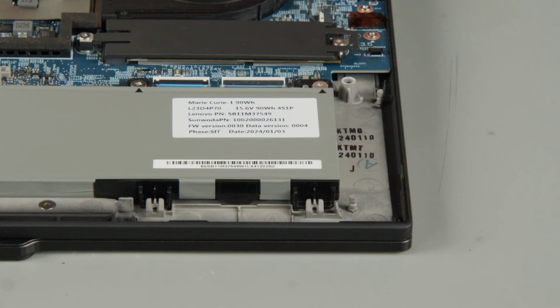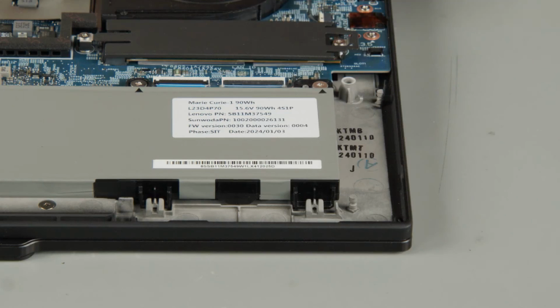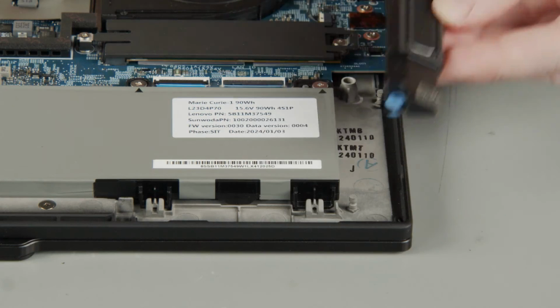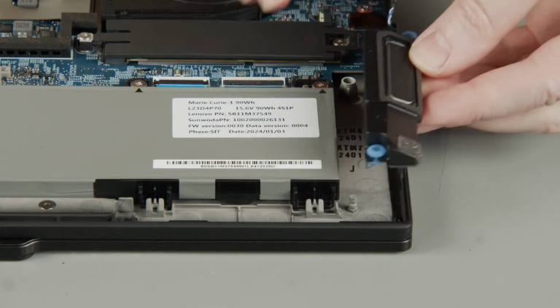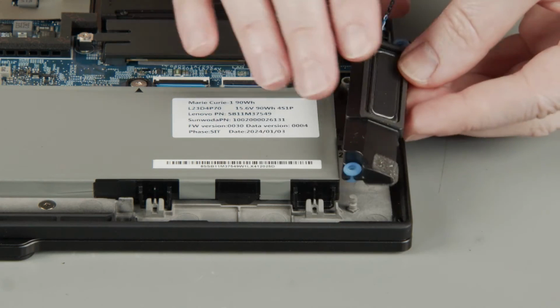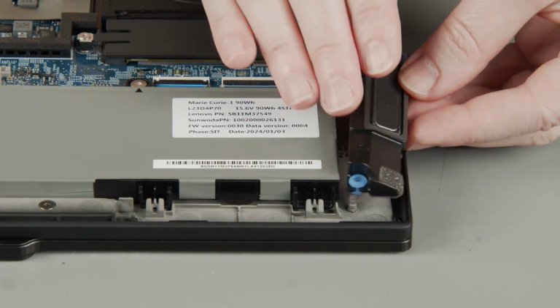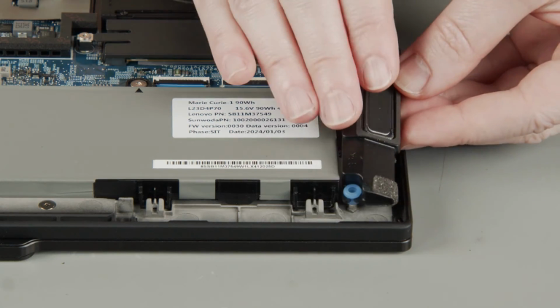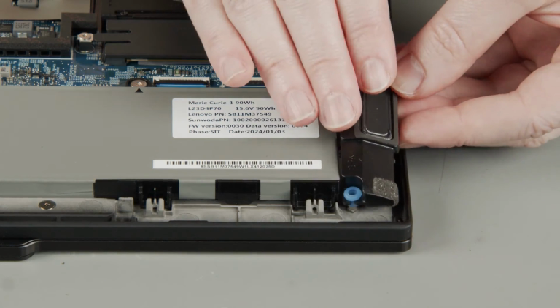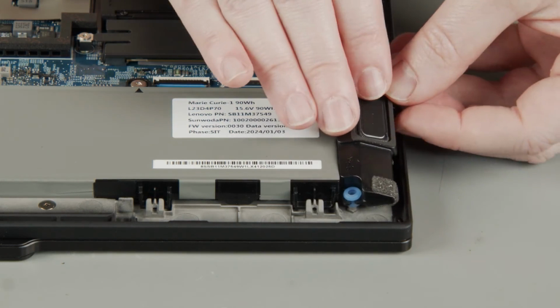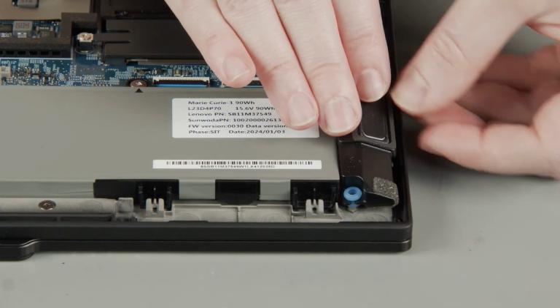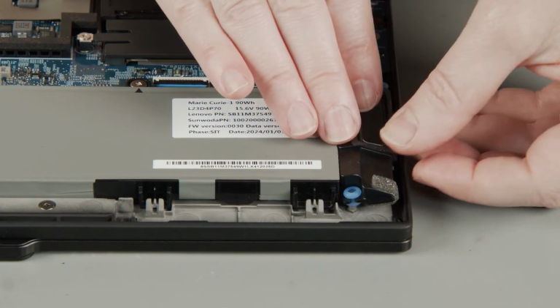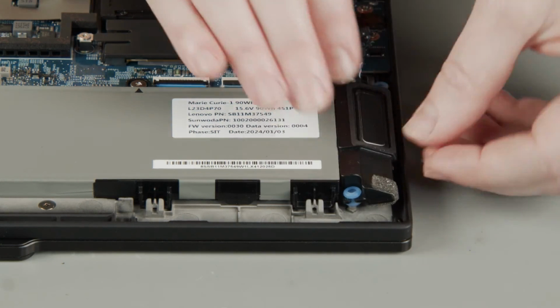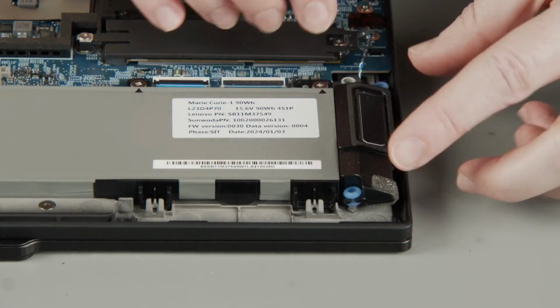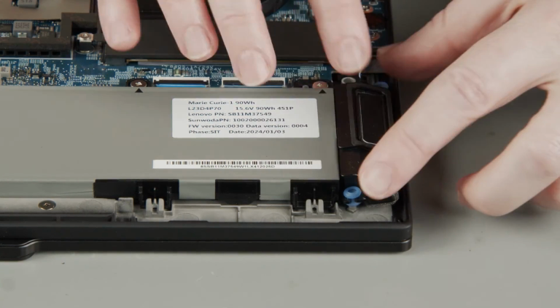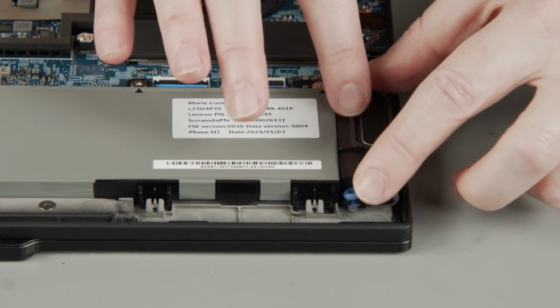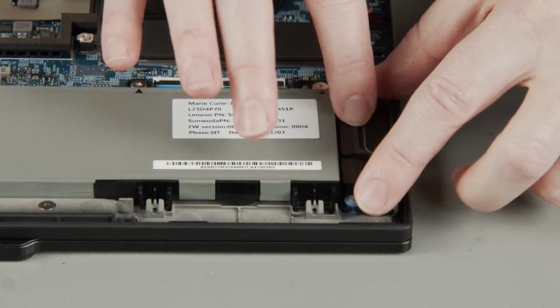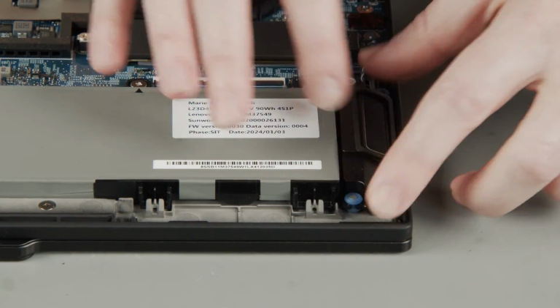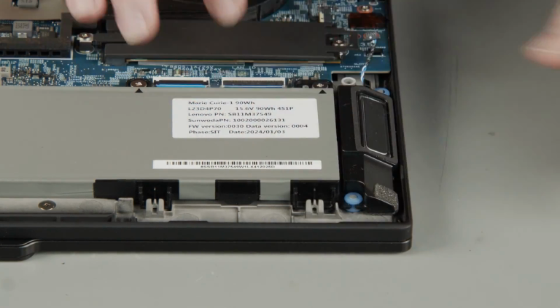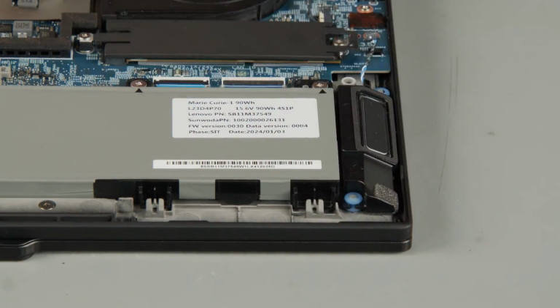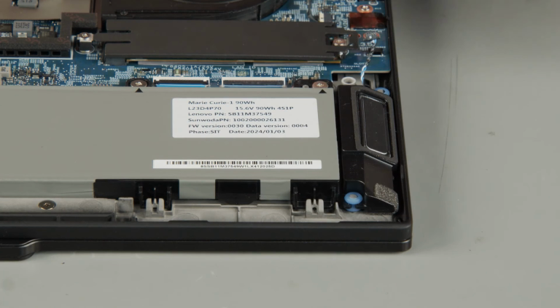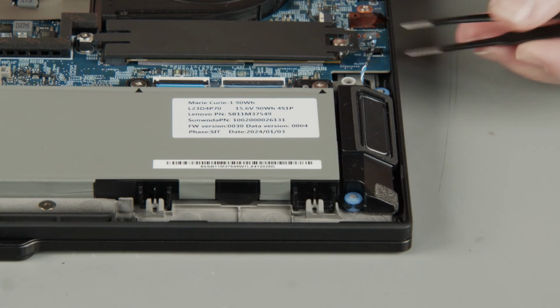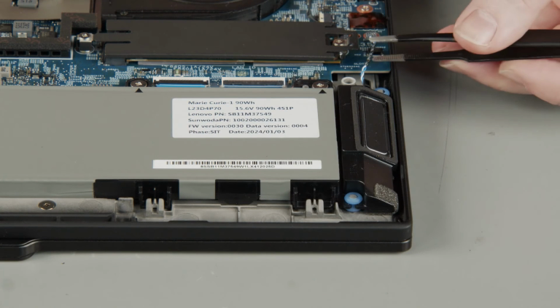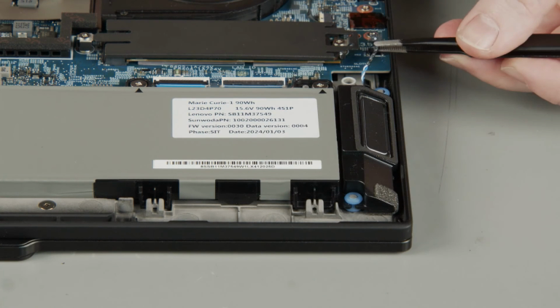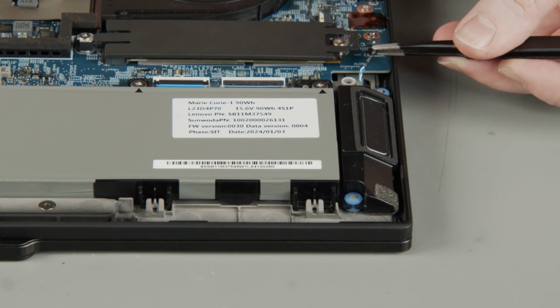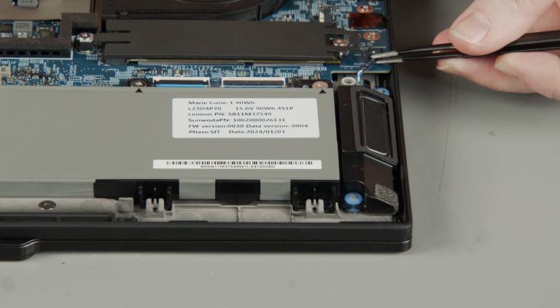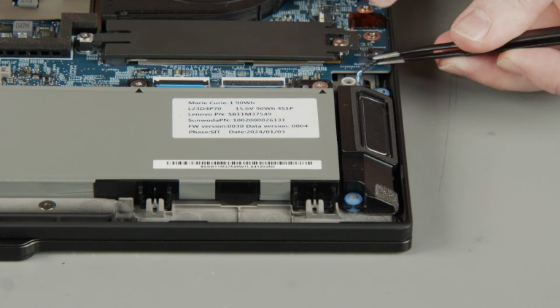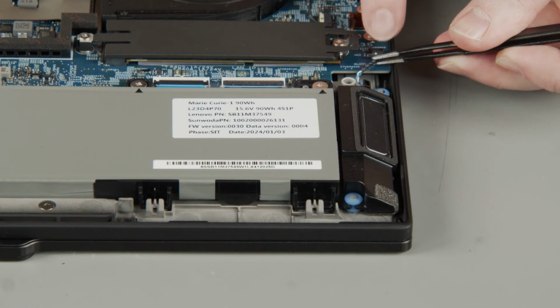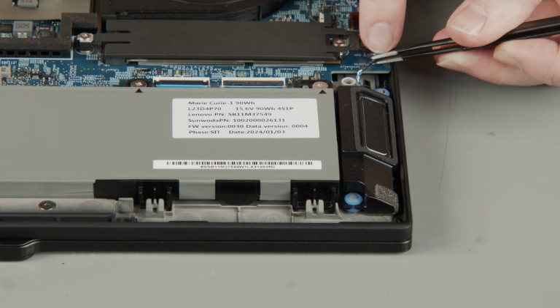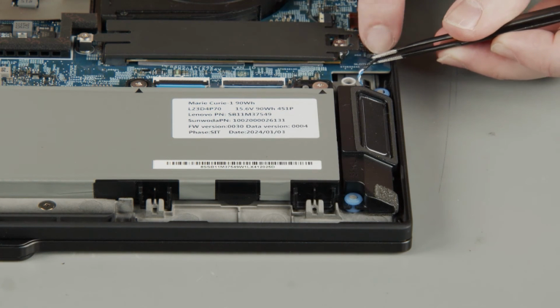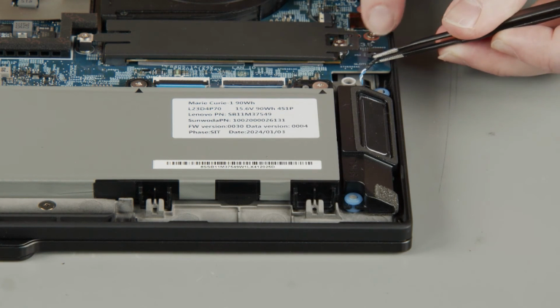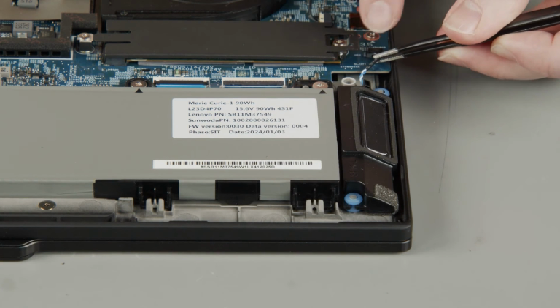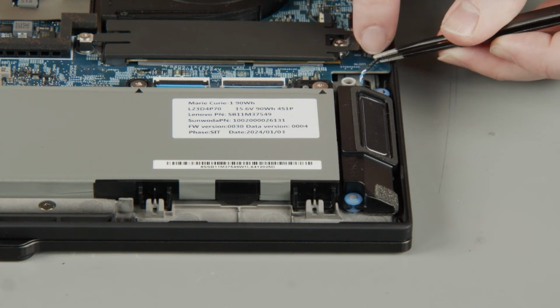Place the right speaker onto its posts in the system. Connect the speaker cable to the system board.